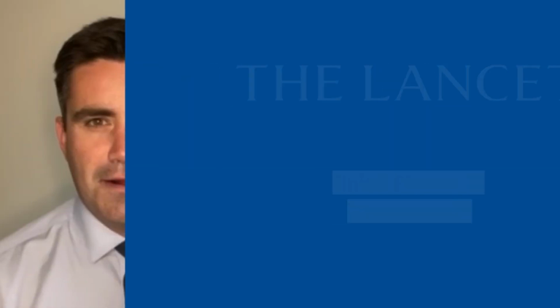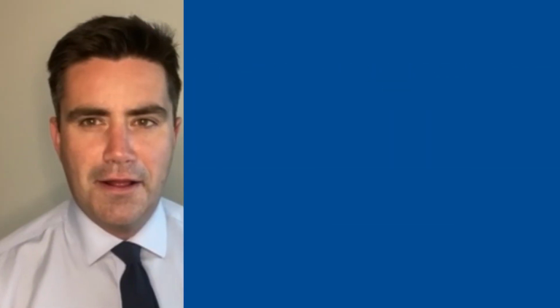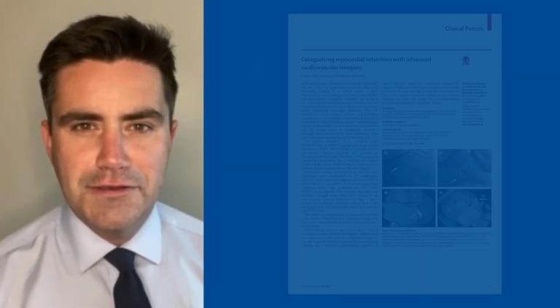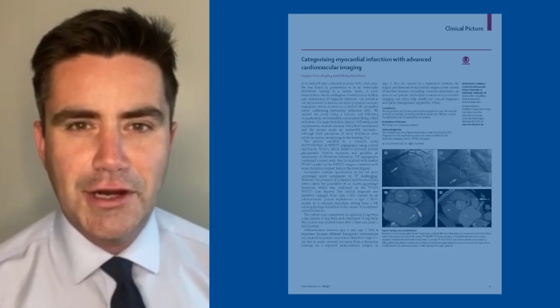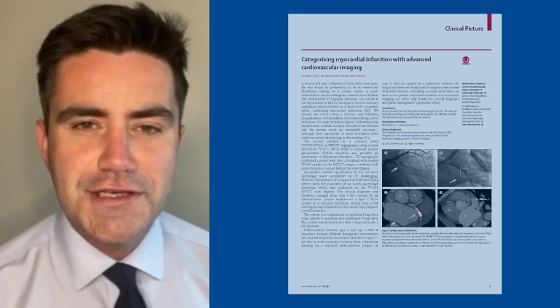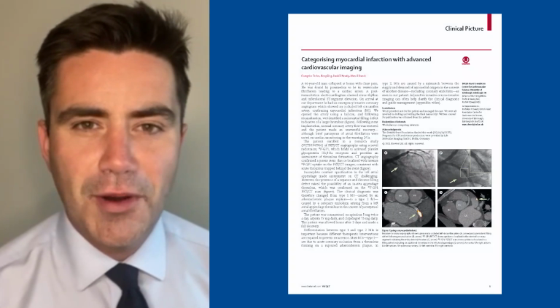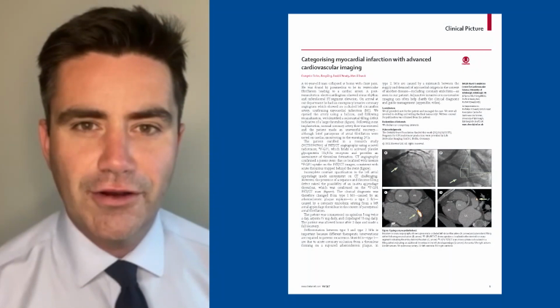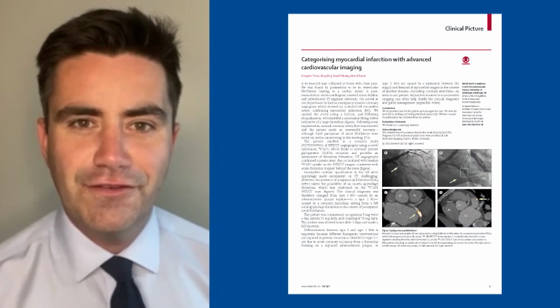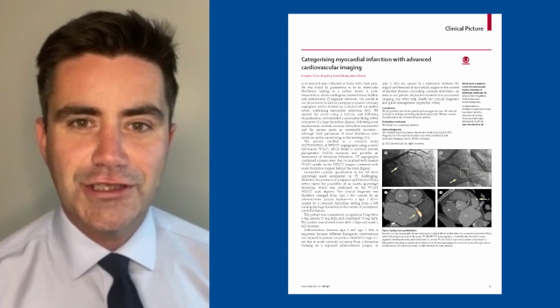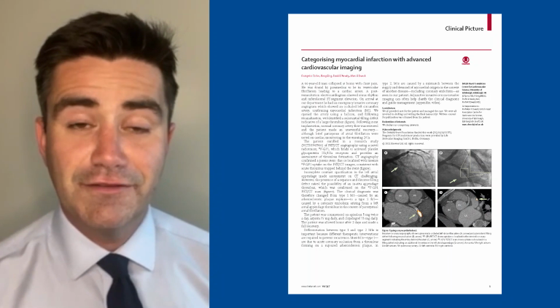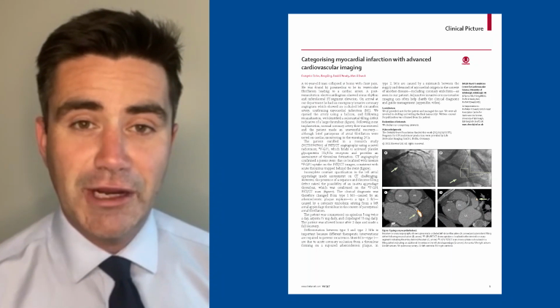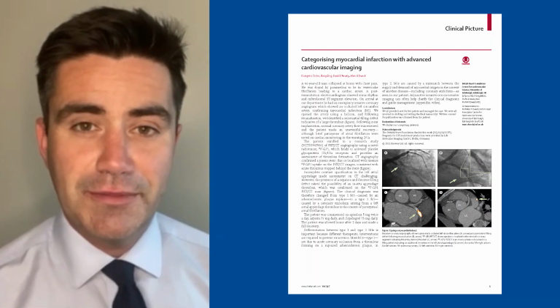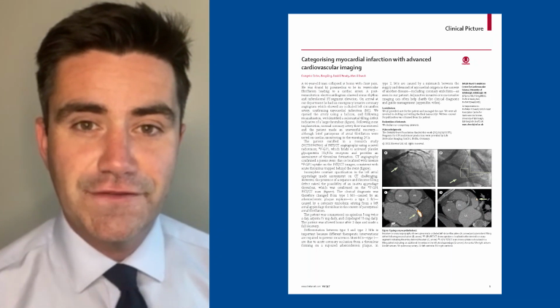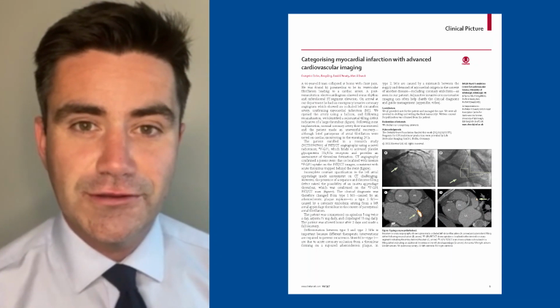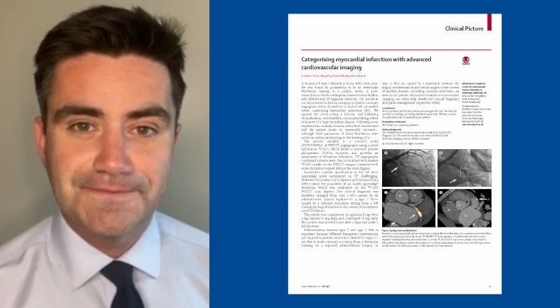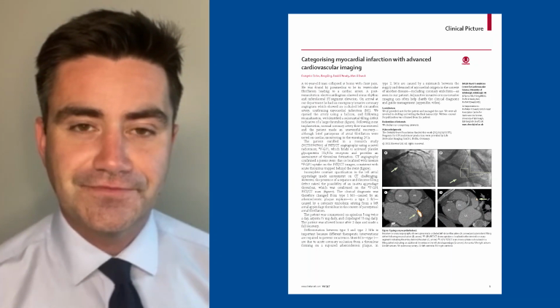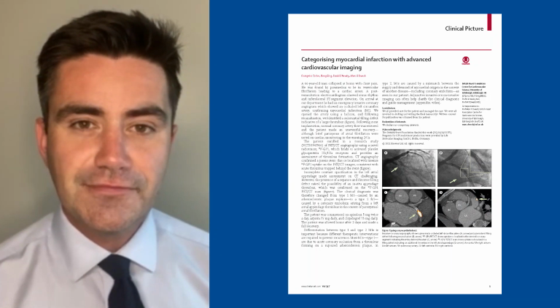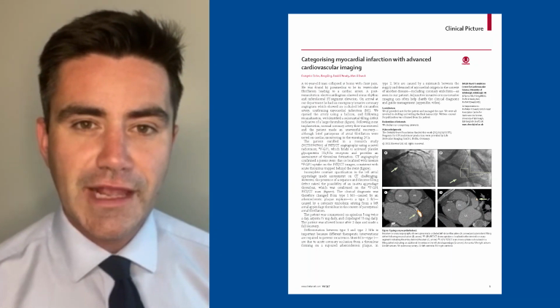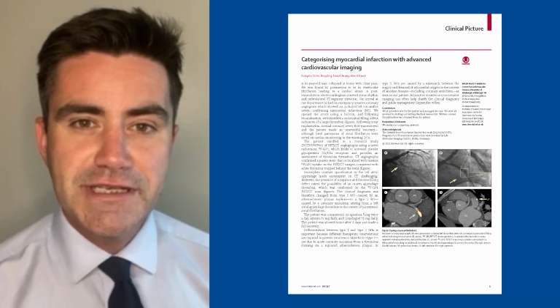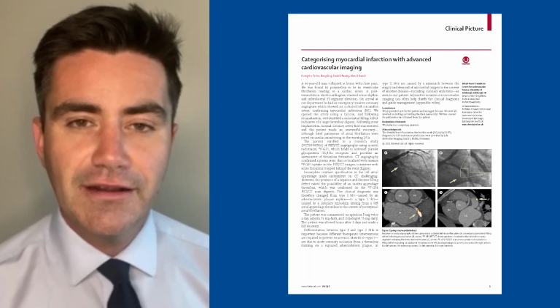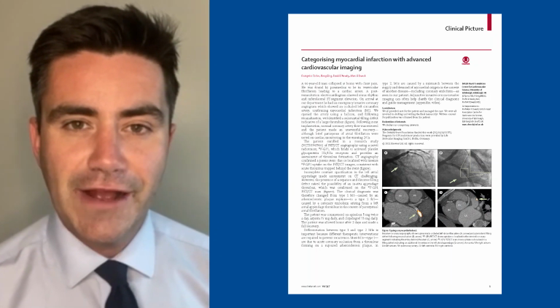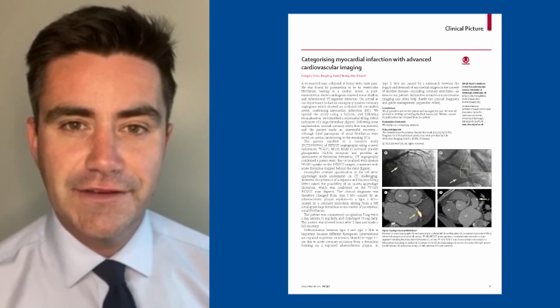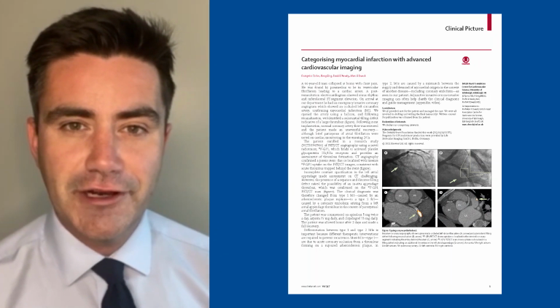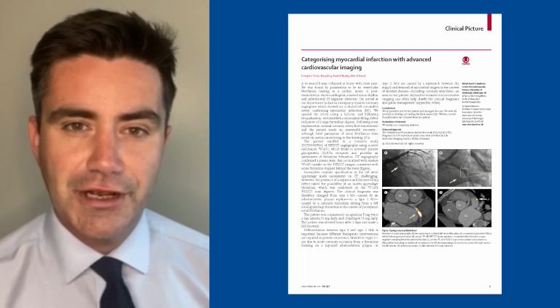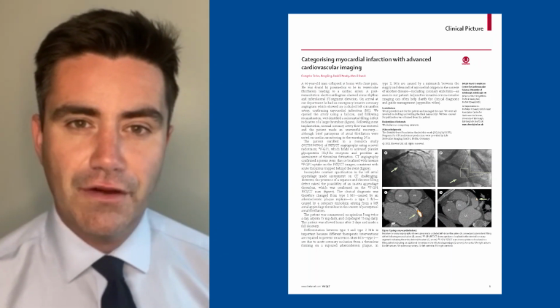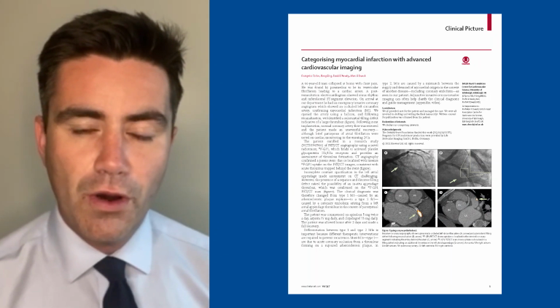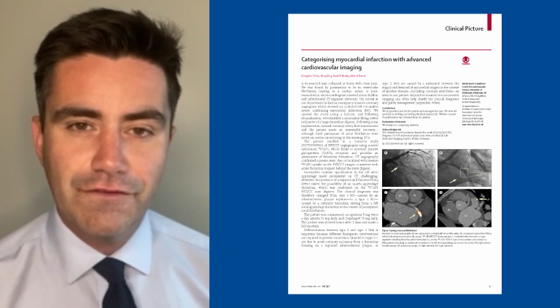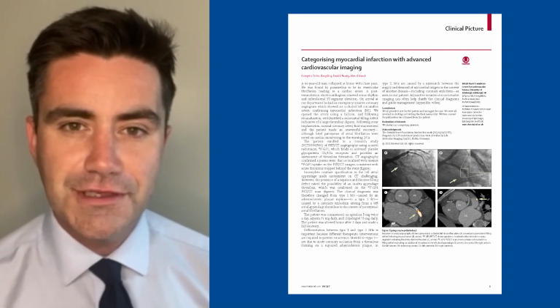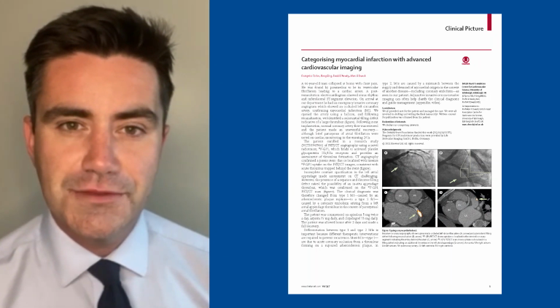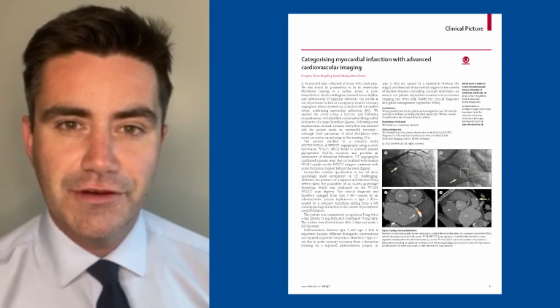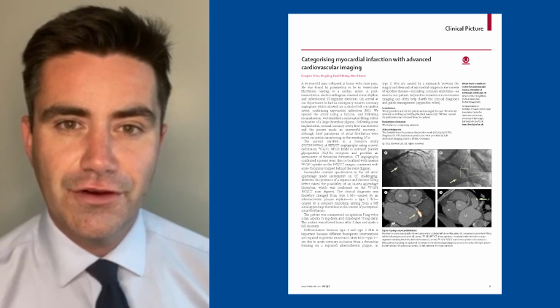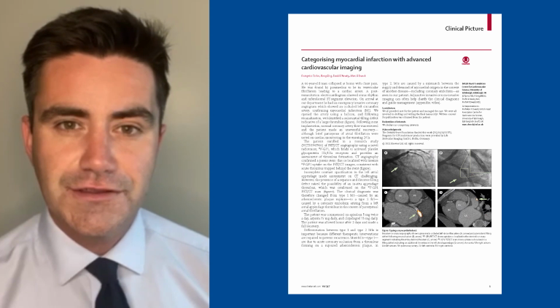The diagnosis of myocardial infarction can frequently be difficult. In particular, we have to differentiate type 1 from type 2 infarcts.